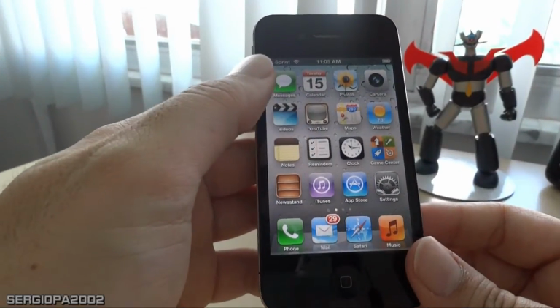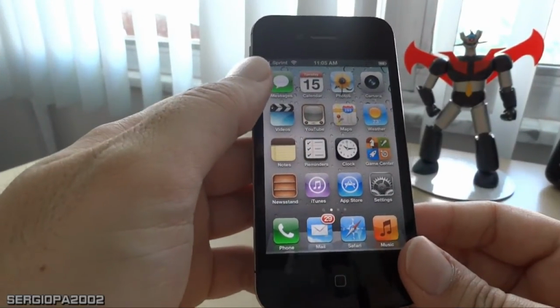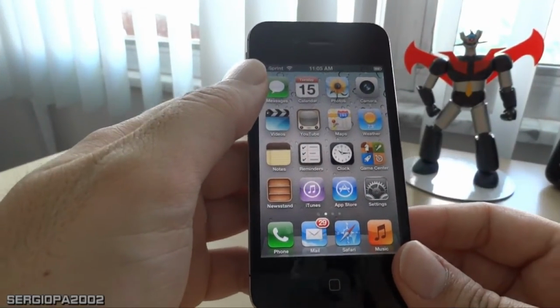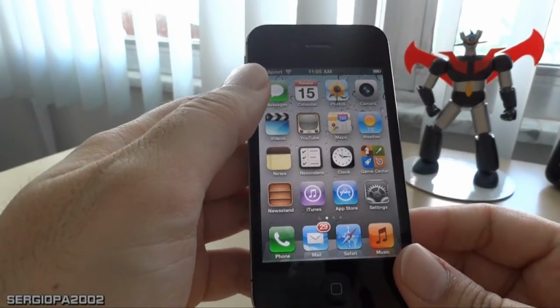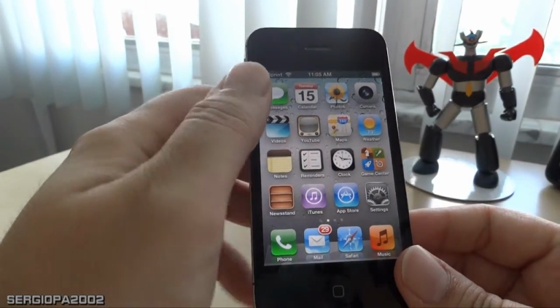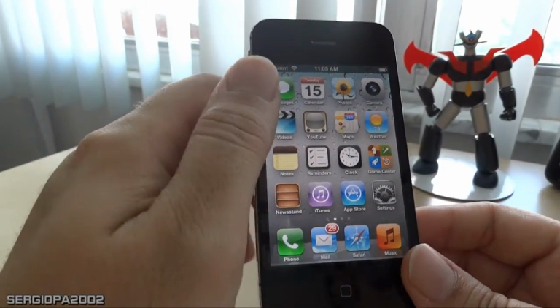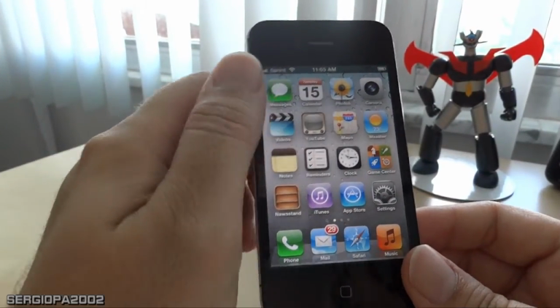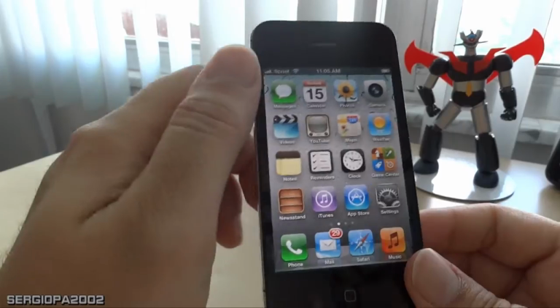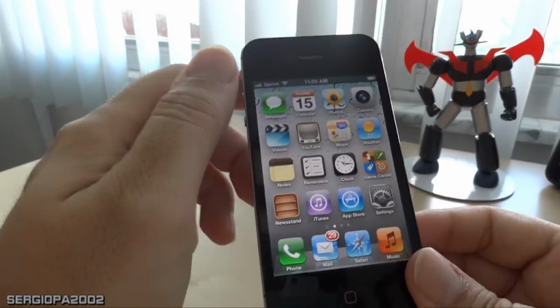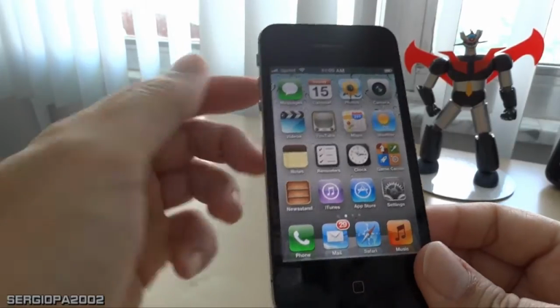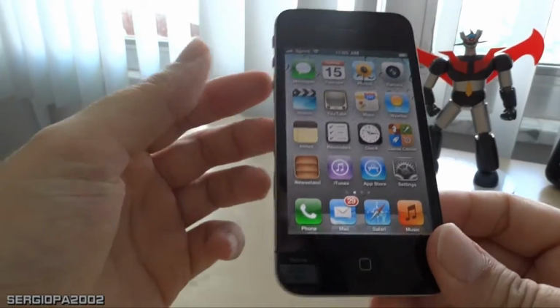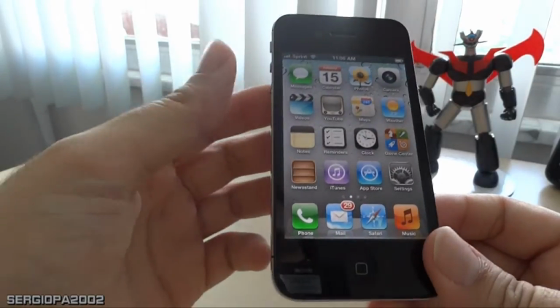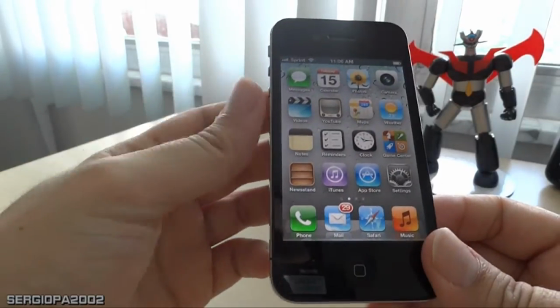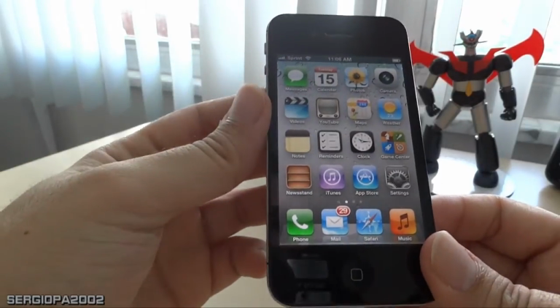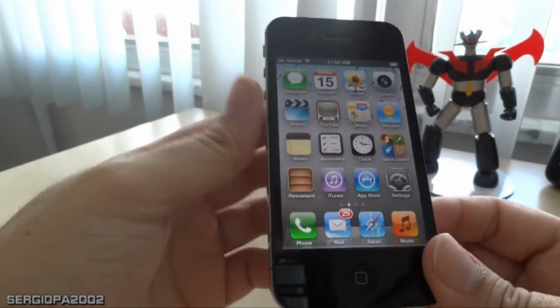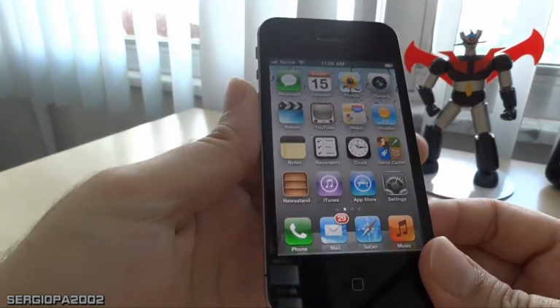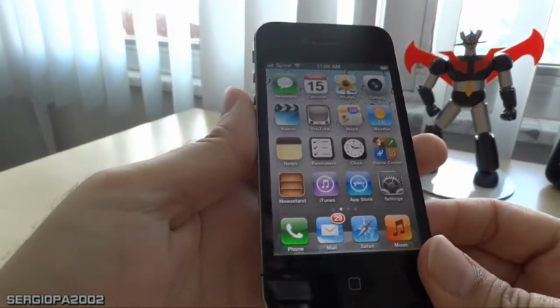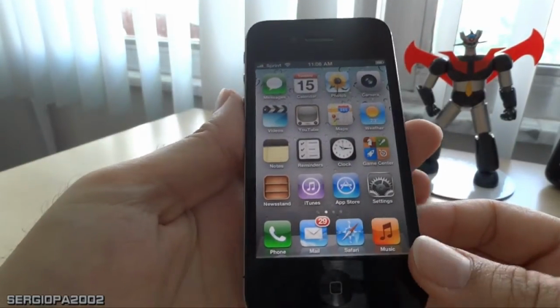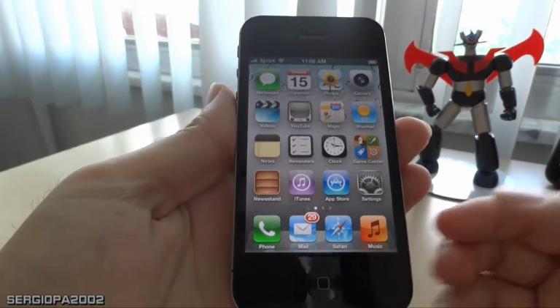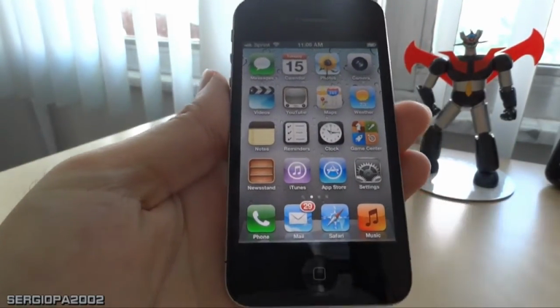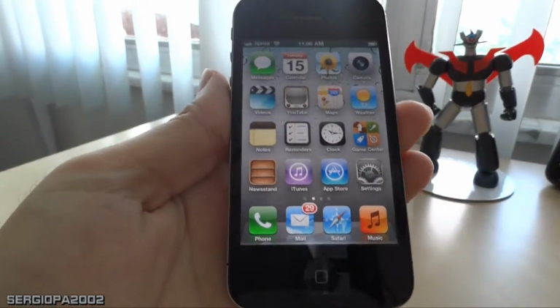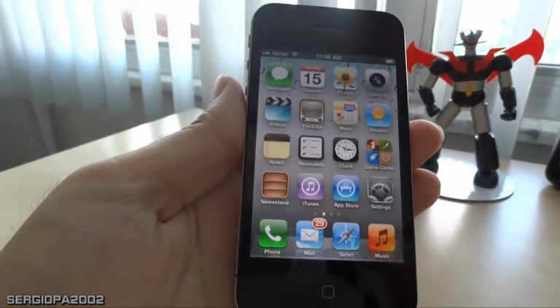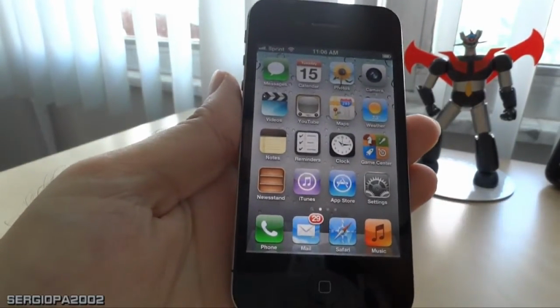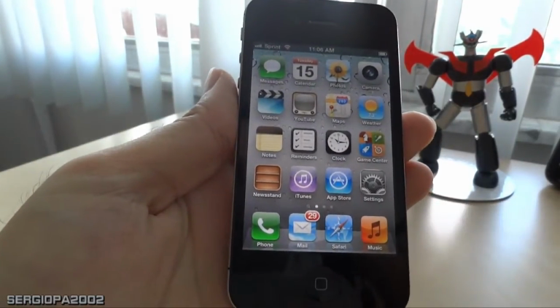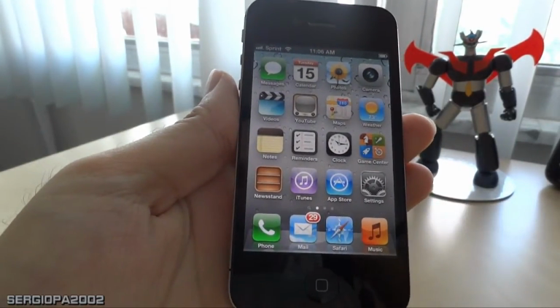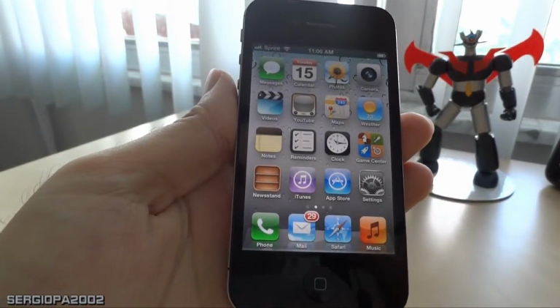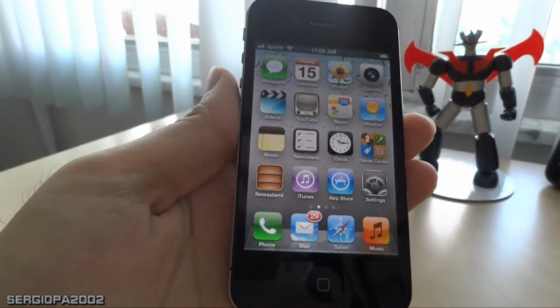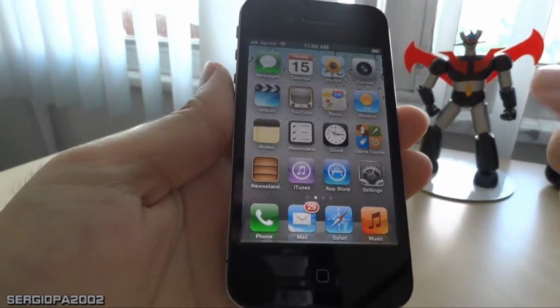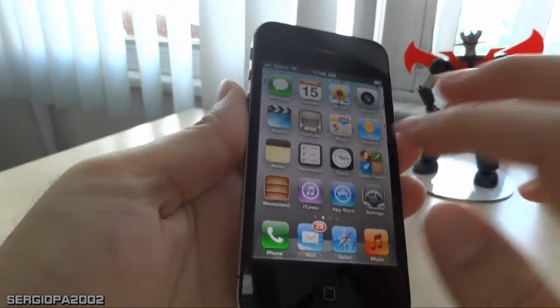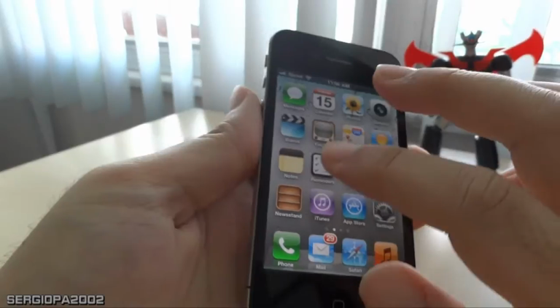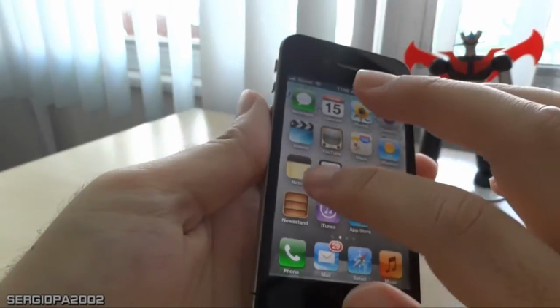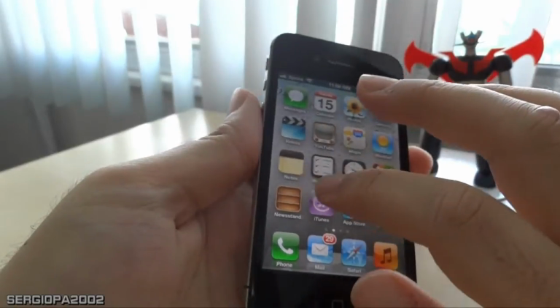Hello everybody, it's Sergio again. Today I'm going to follow up on my last video about the iPhone 4s battery problems.